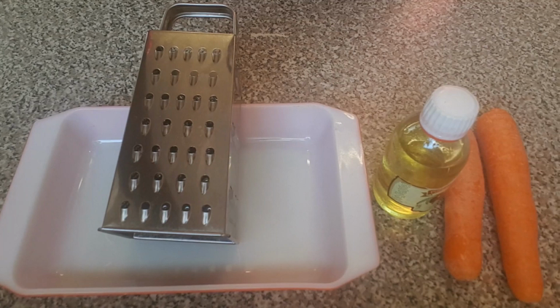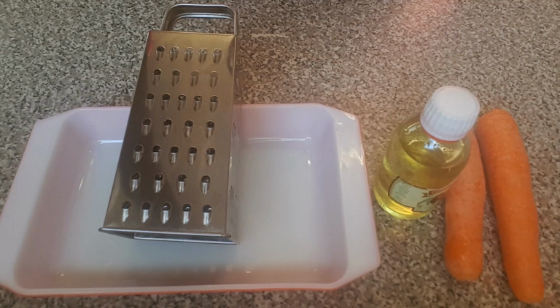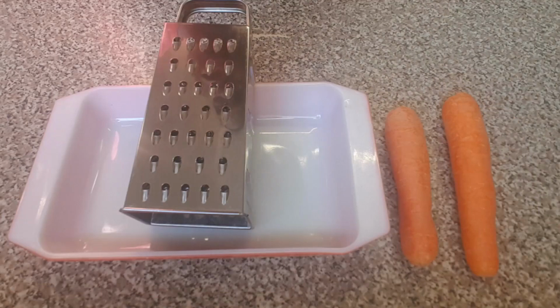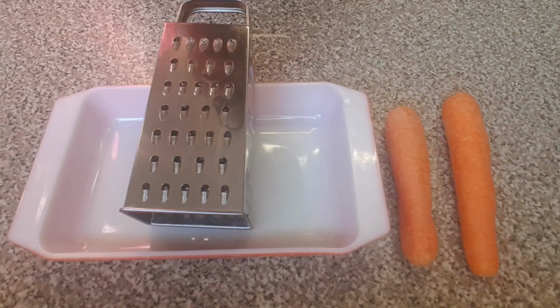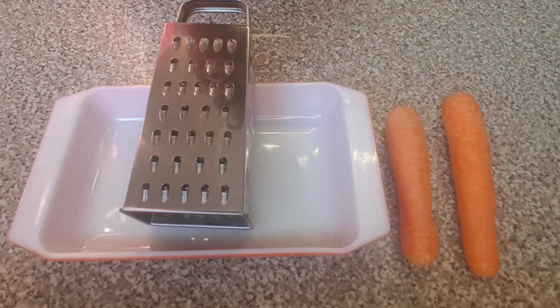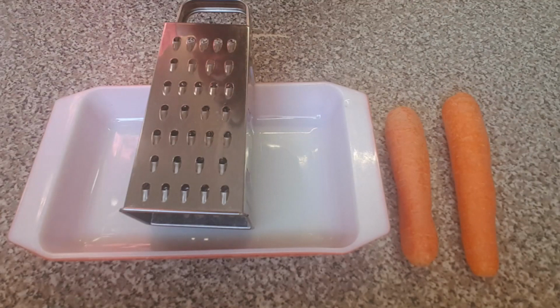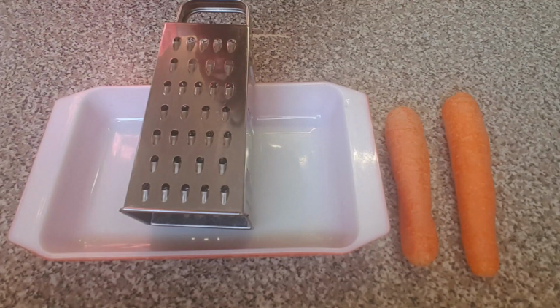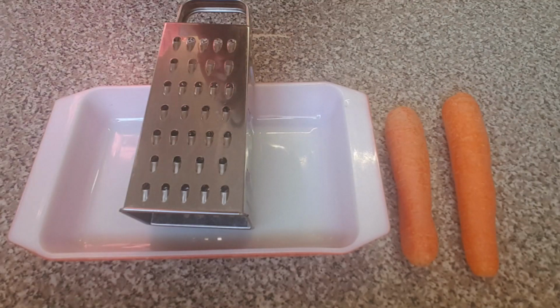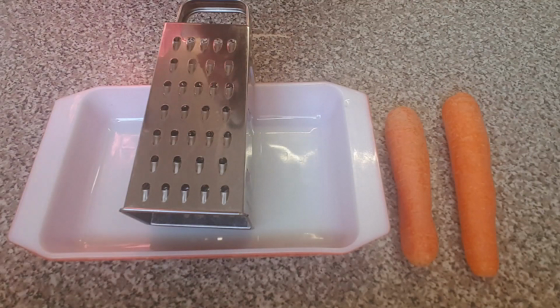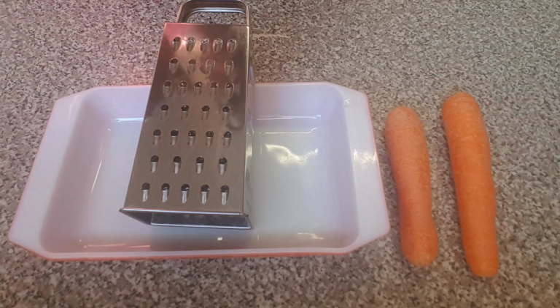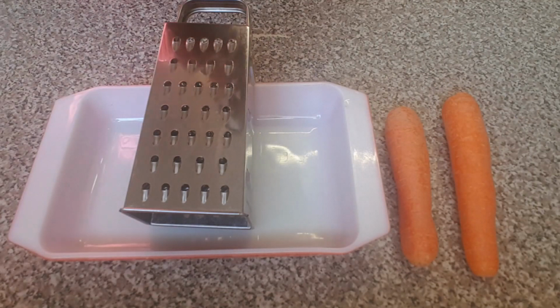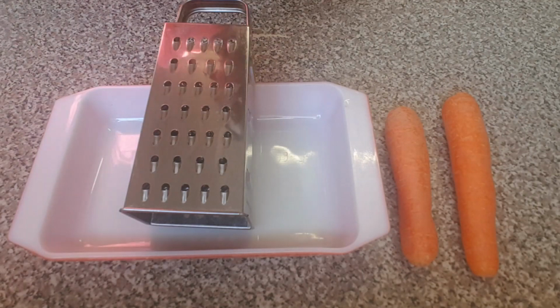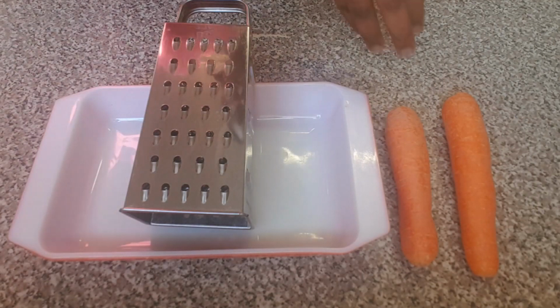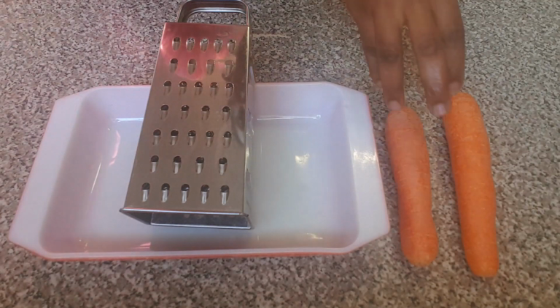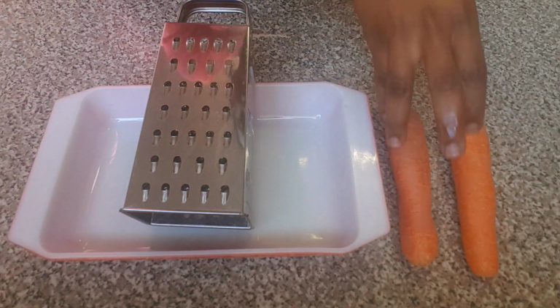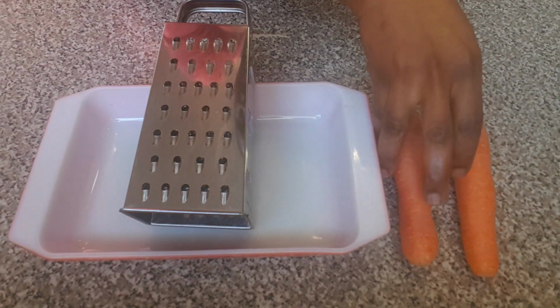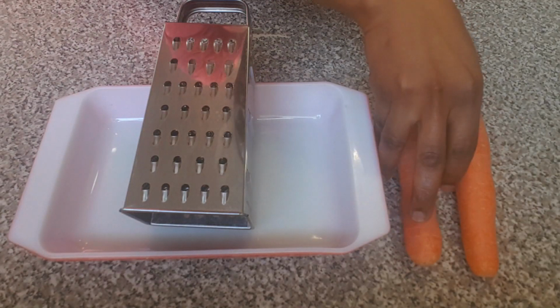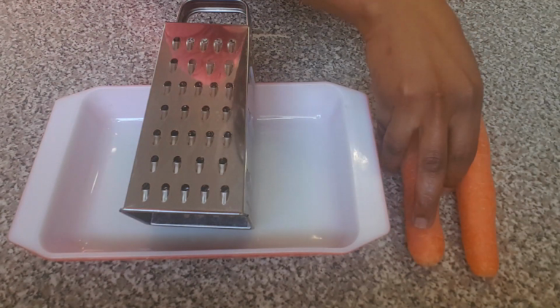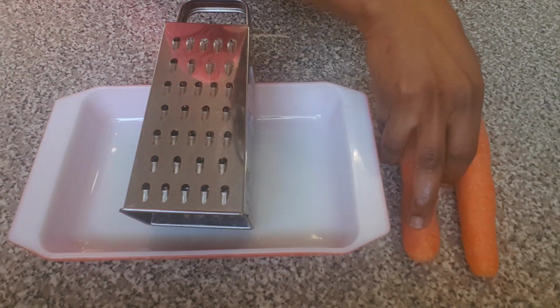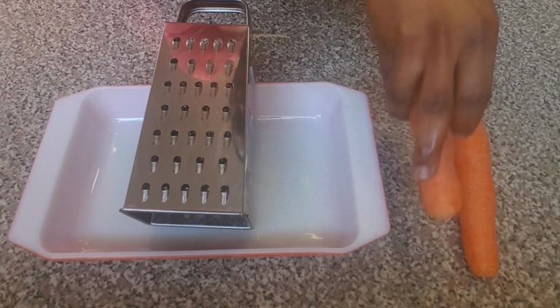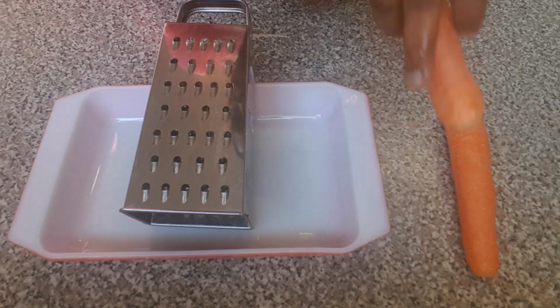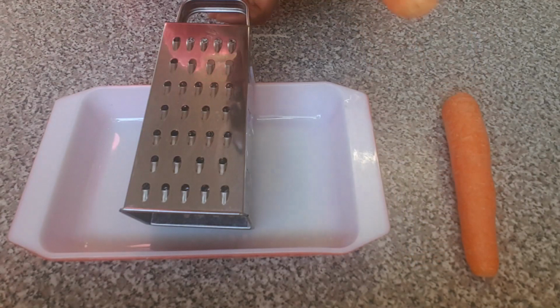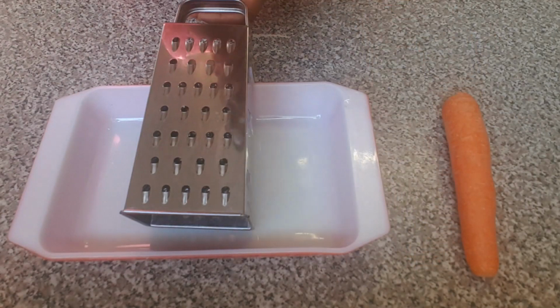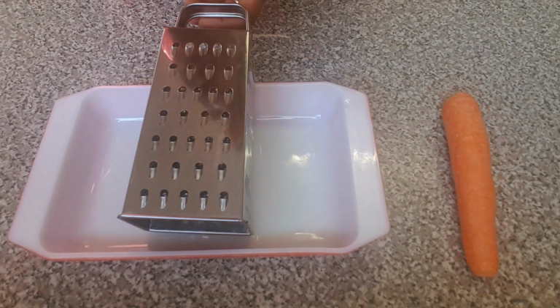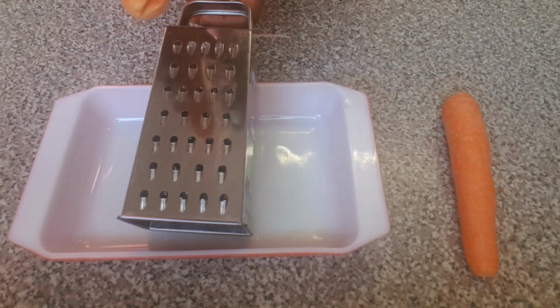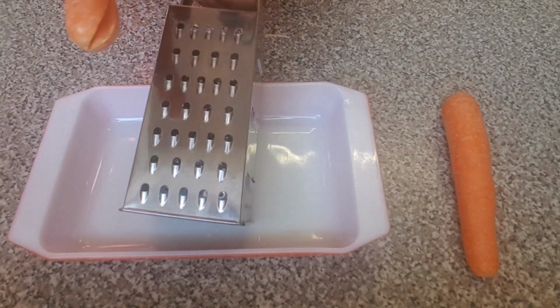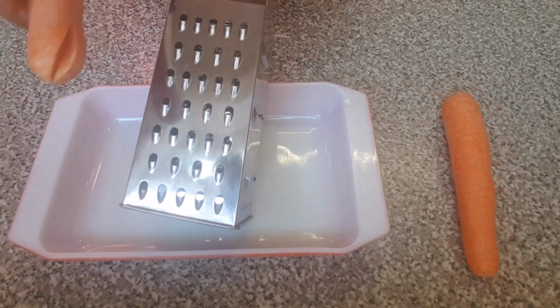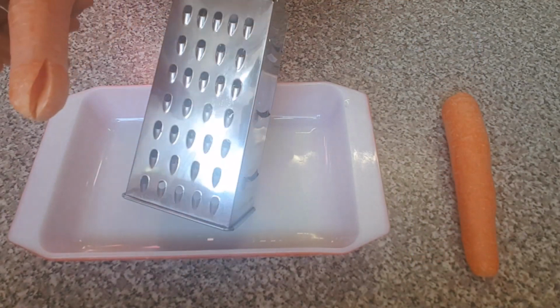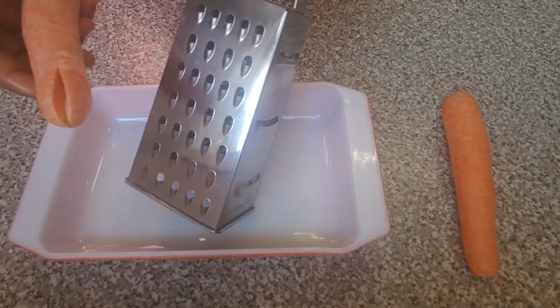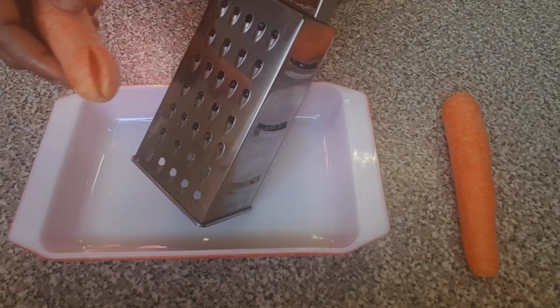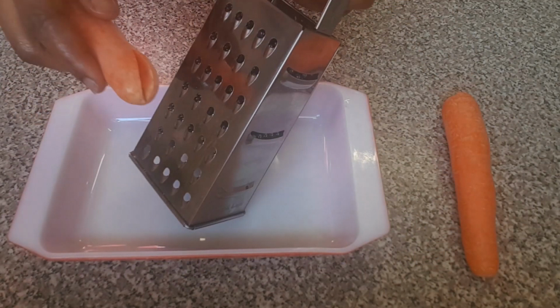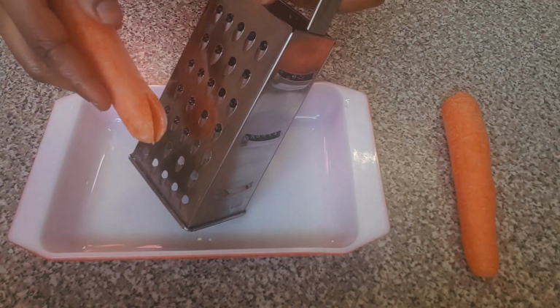First of all I'm going to be grating the carrot using my grater.